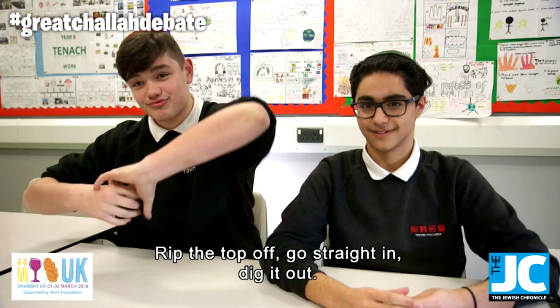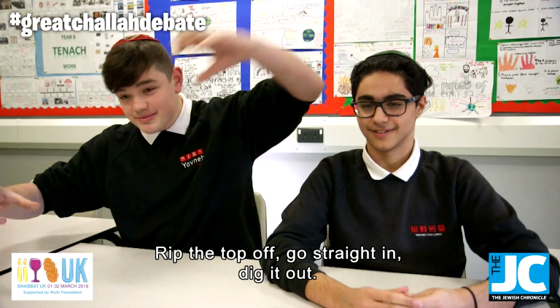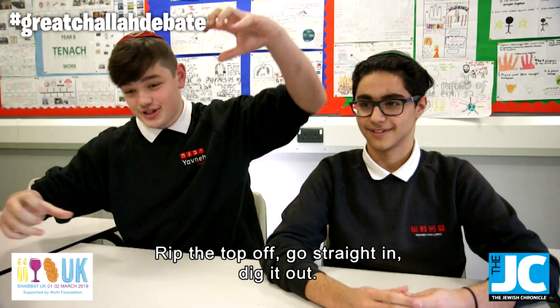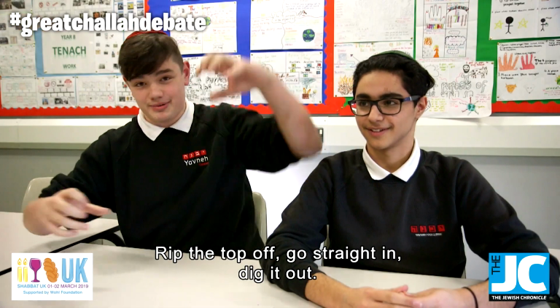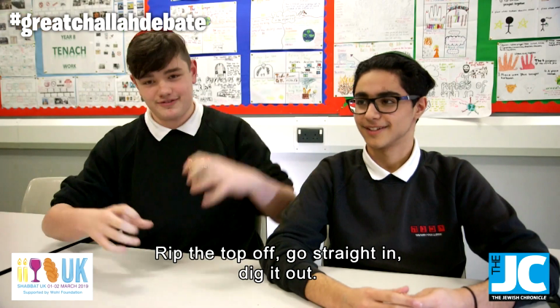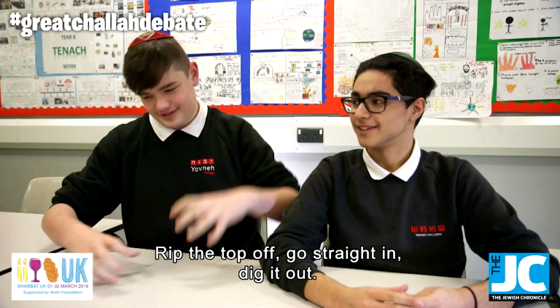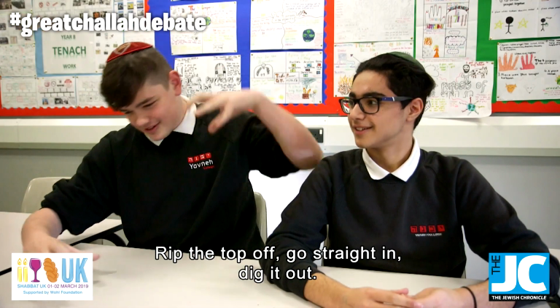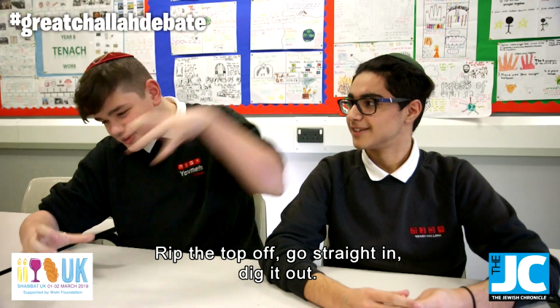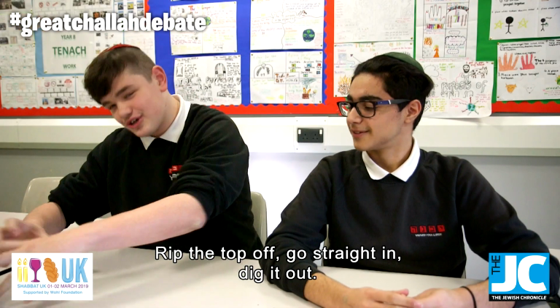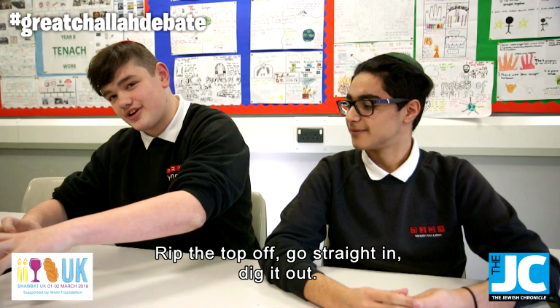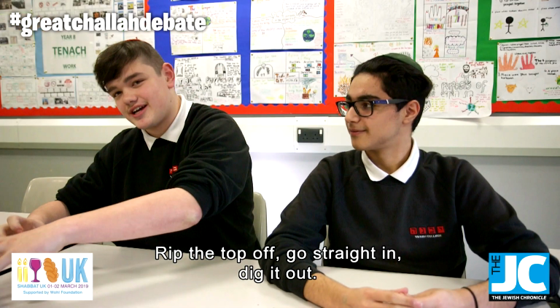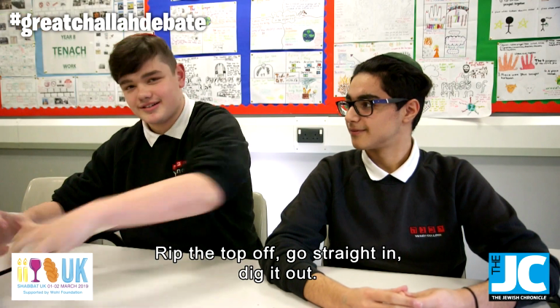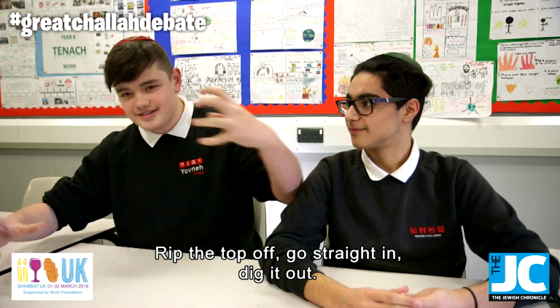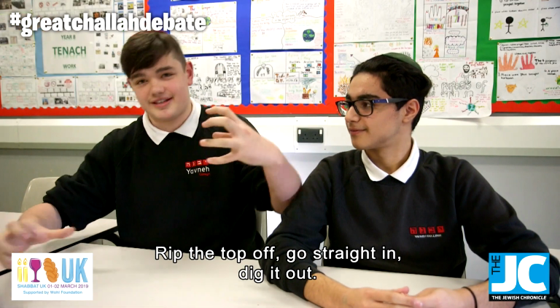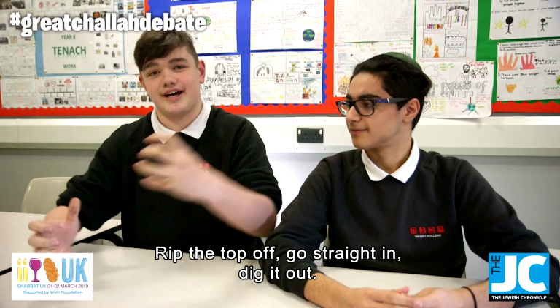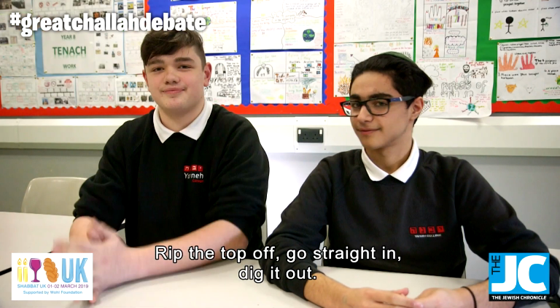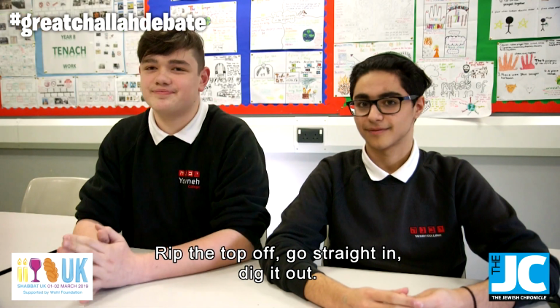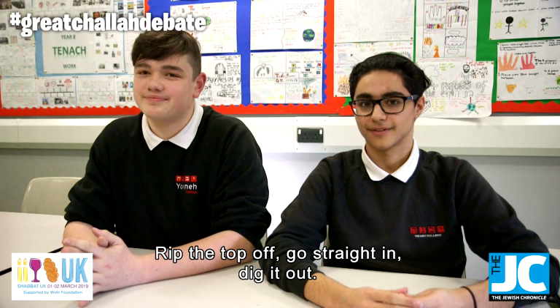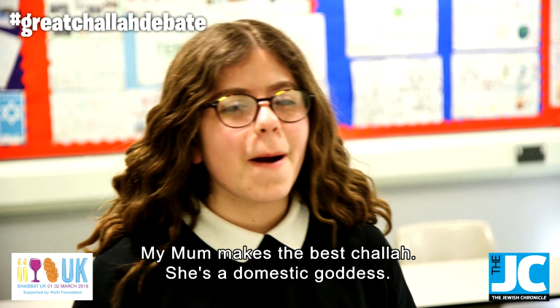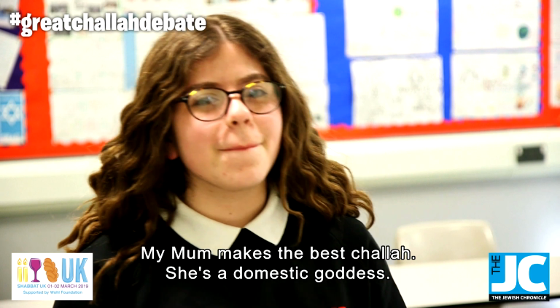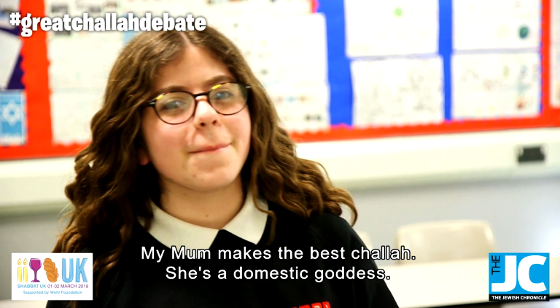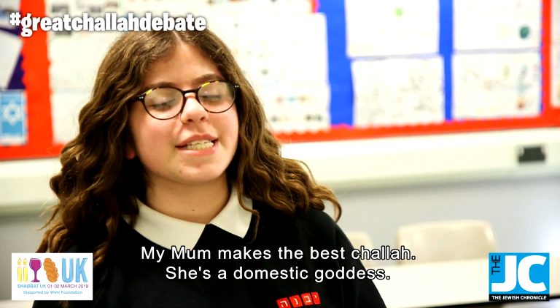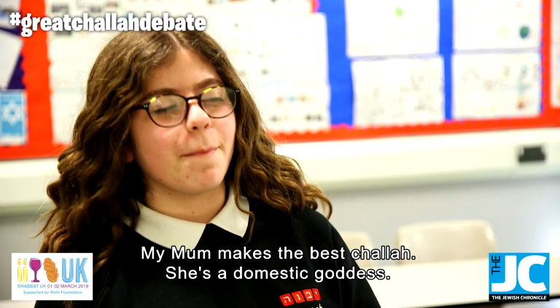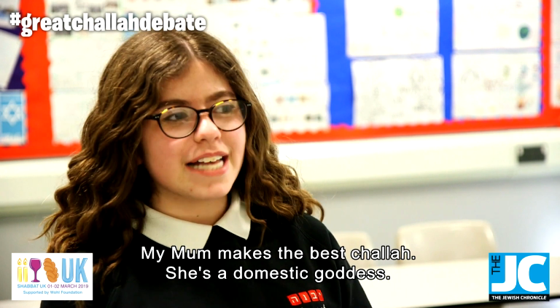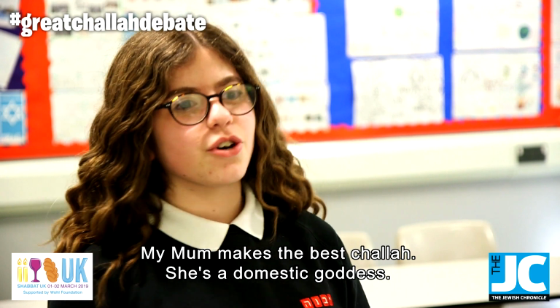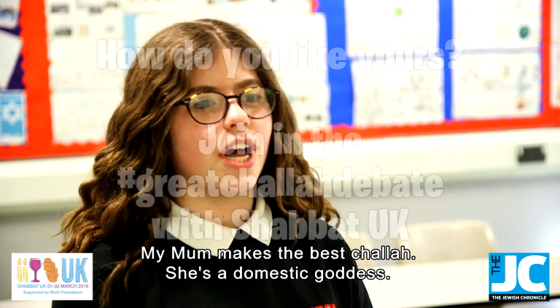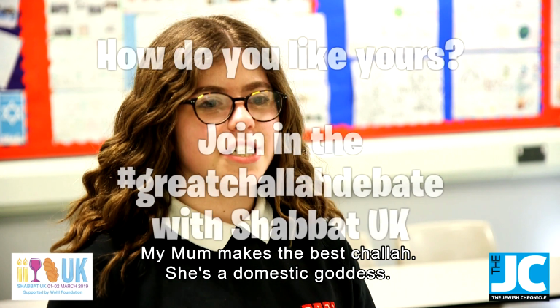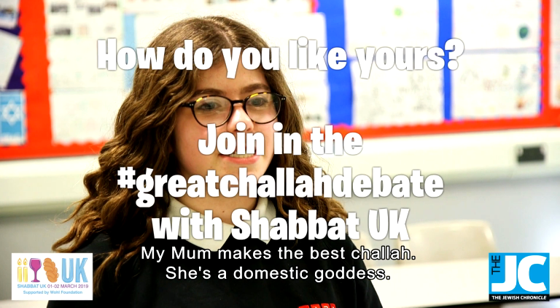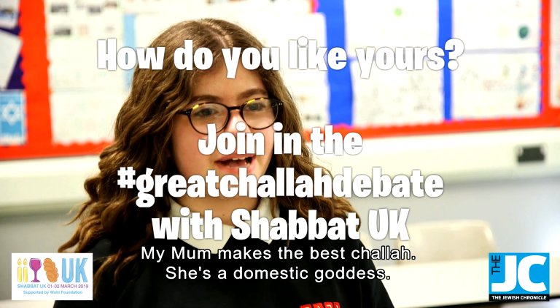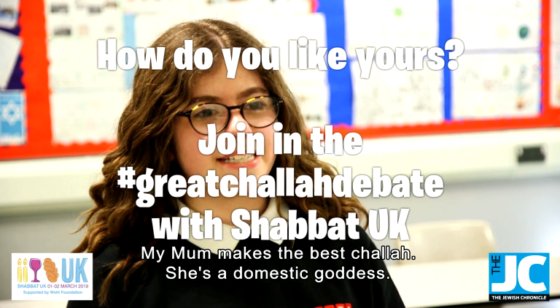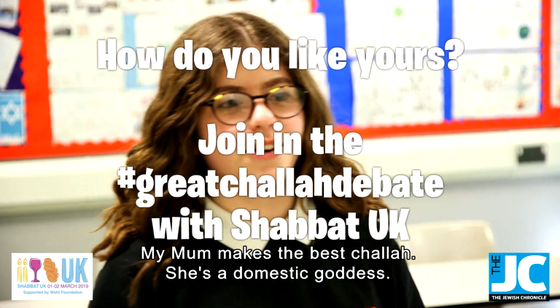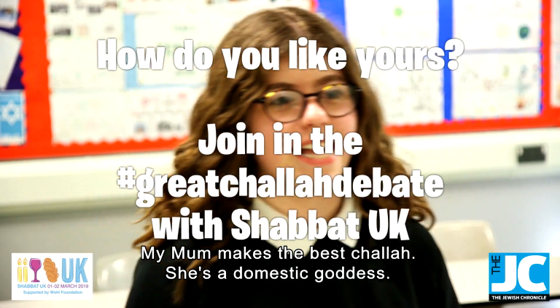Rip the top off, go straight in, dig it out. My mum makes the best challah. She's a domestic goddess.